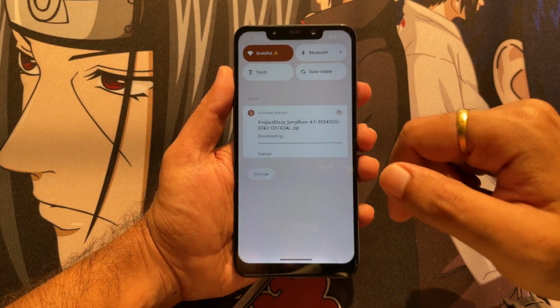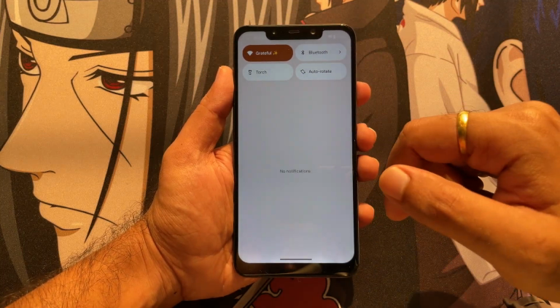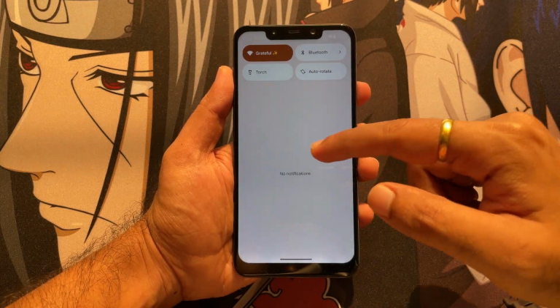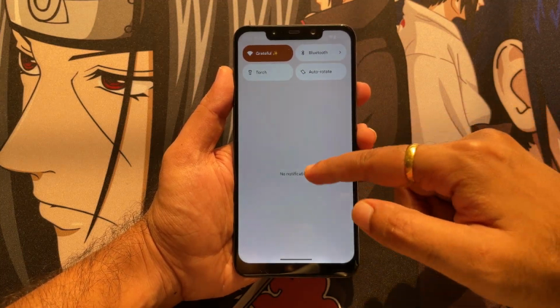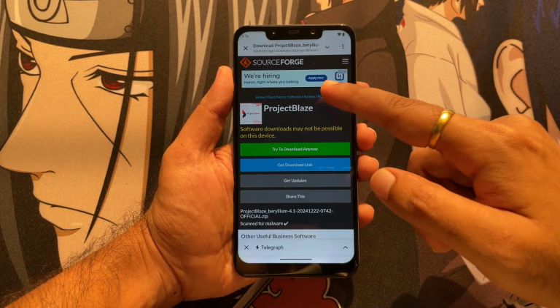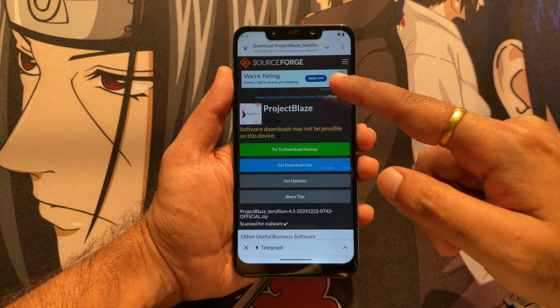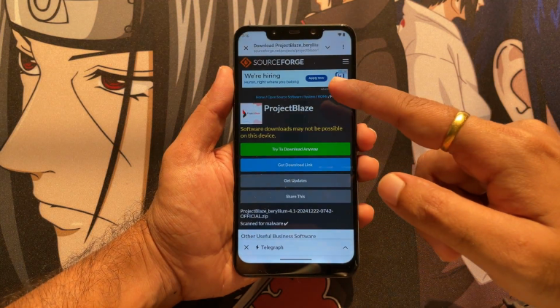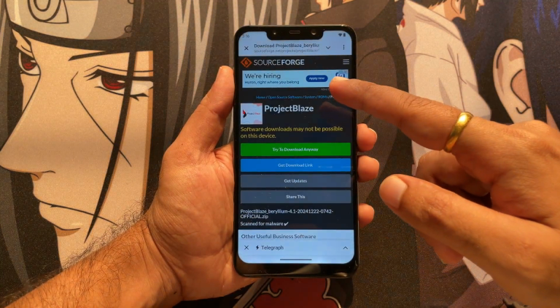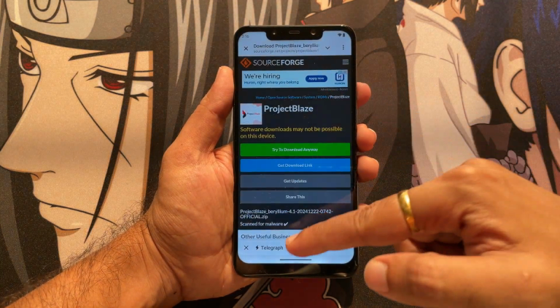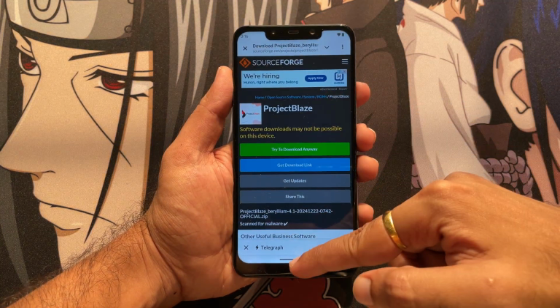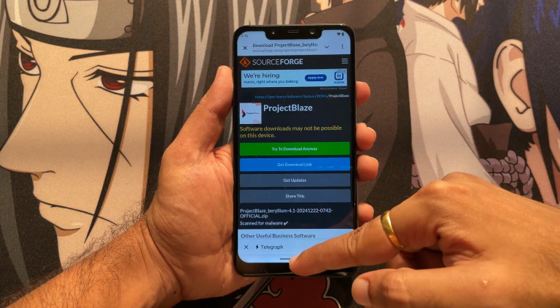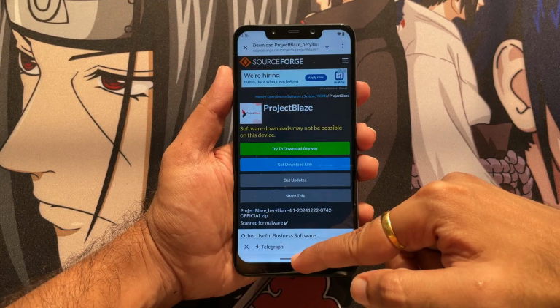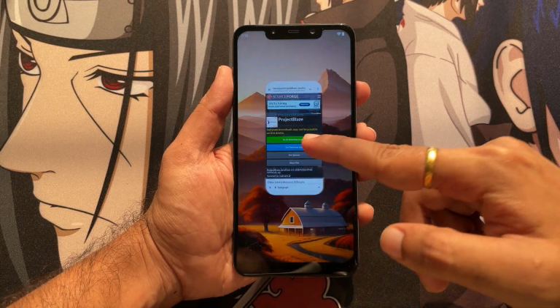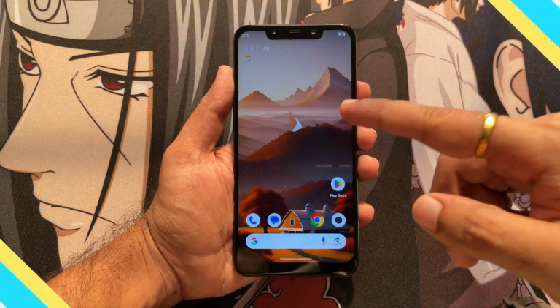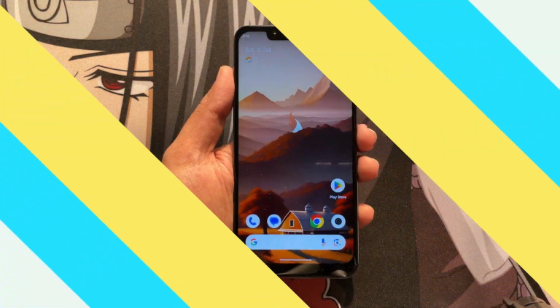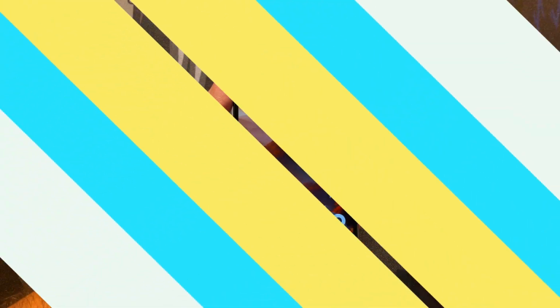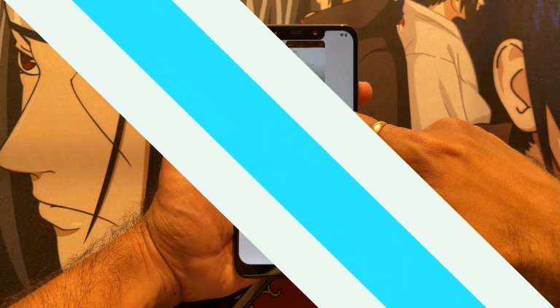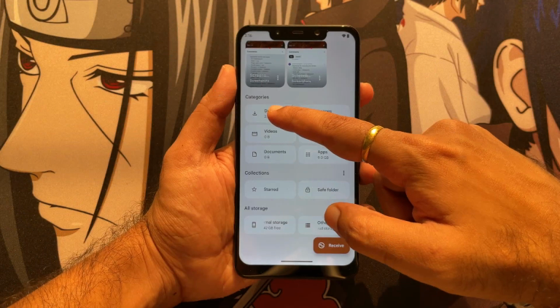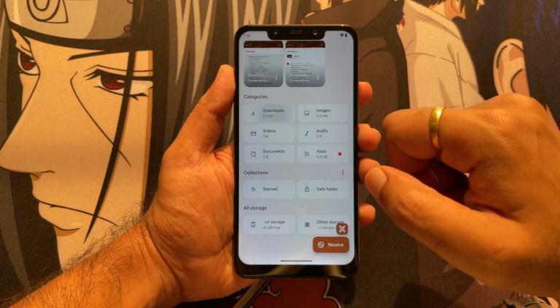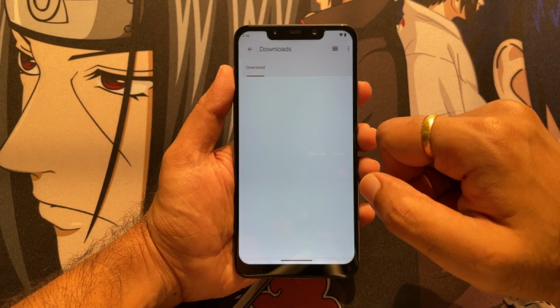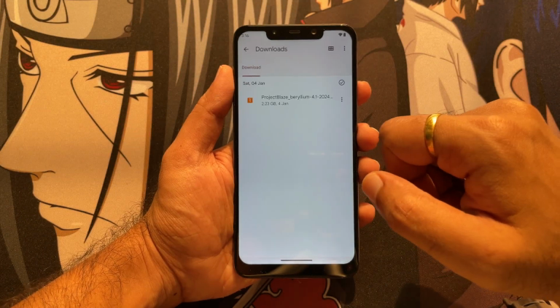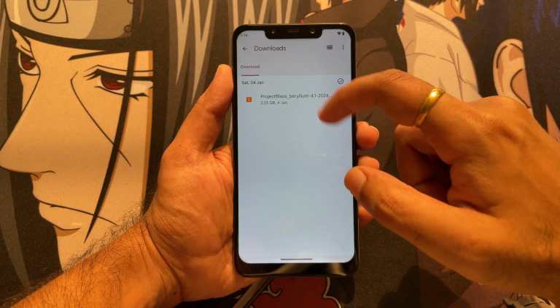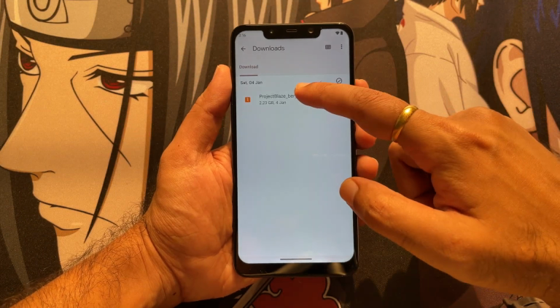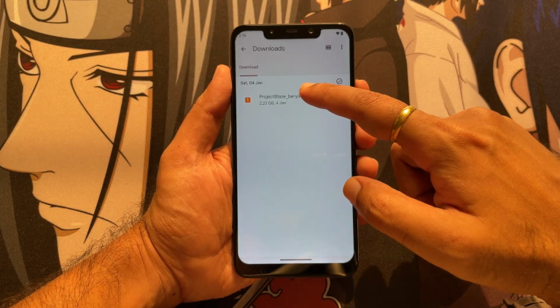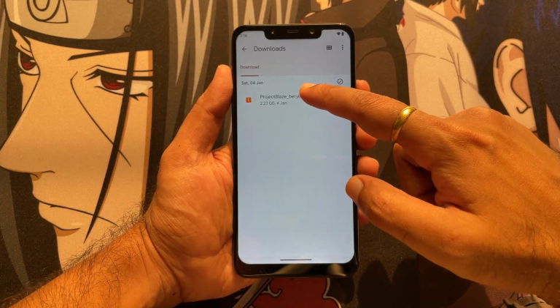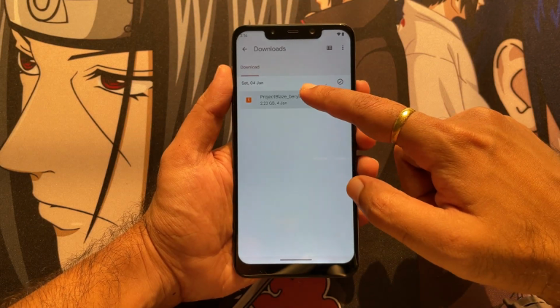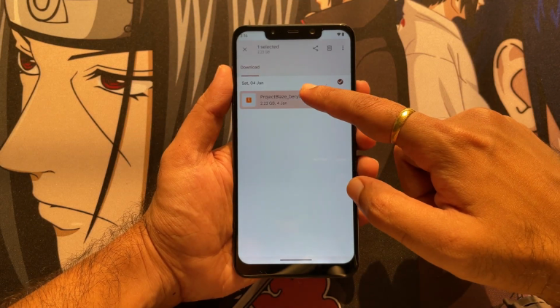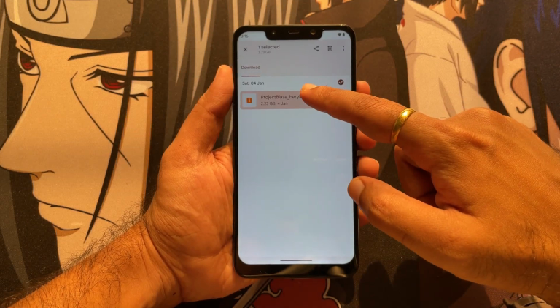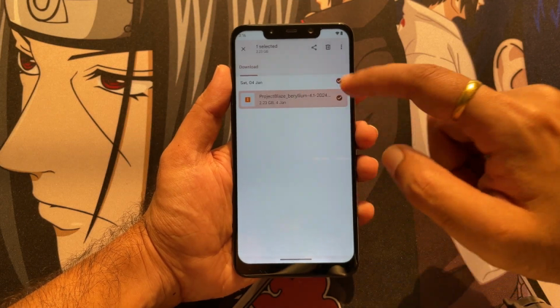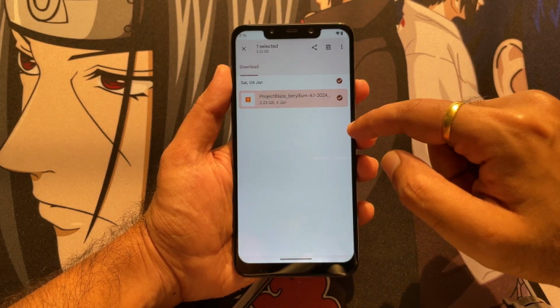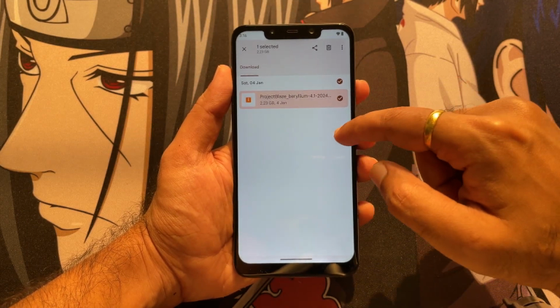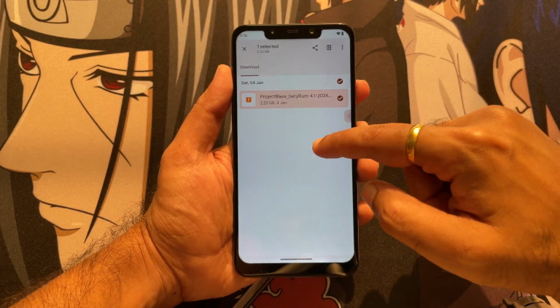Moving ahead, we just have to check in the file manager if we have the ROM downloaded, and here's what it looks like.